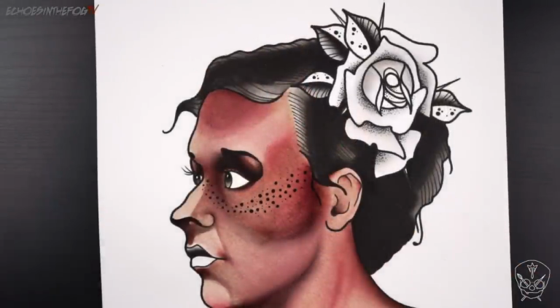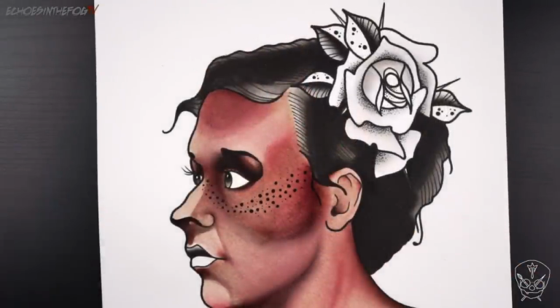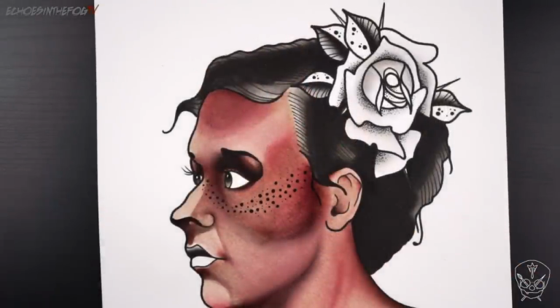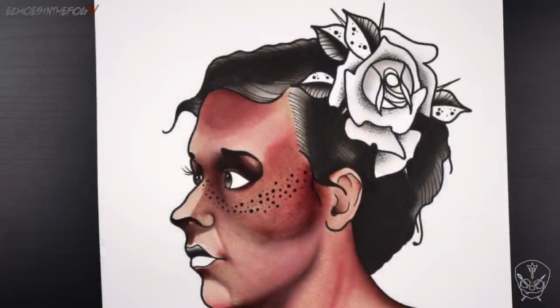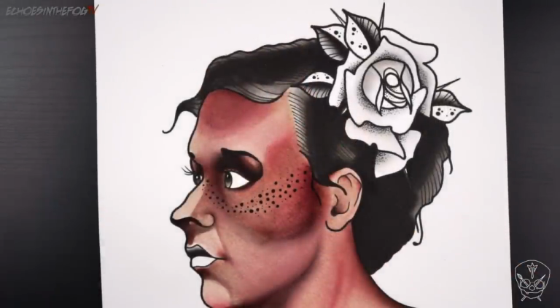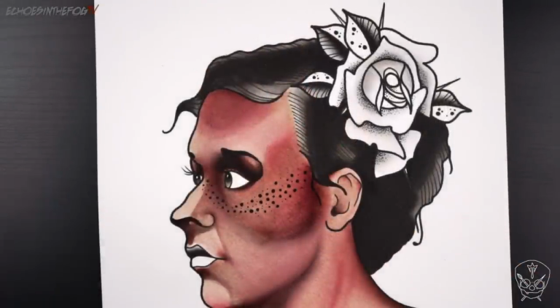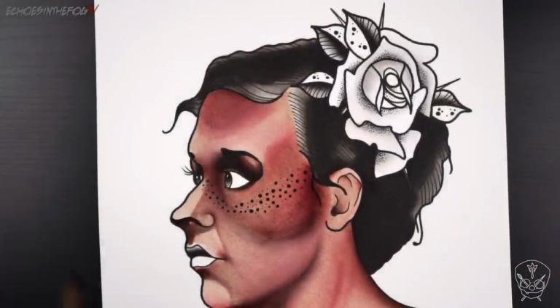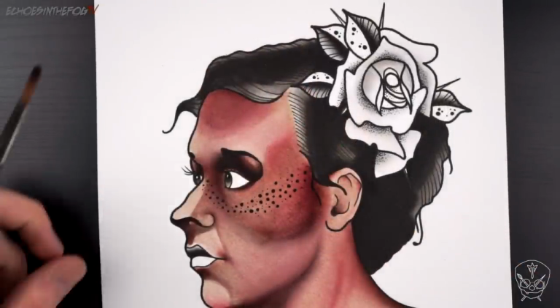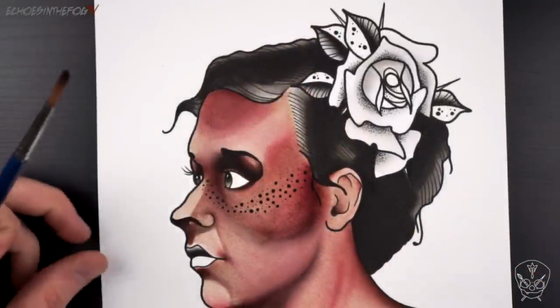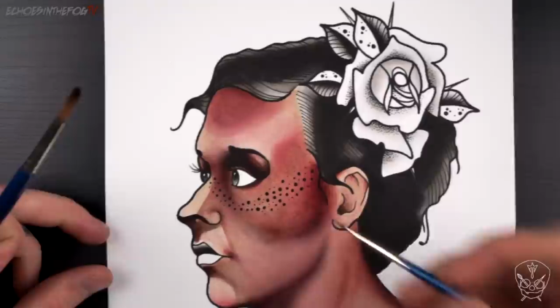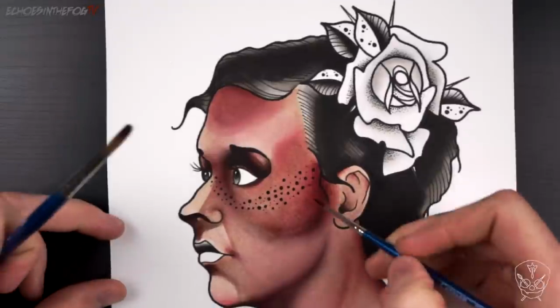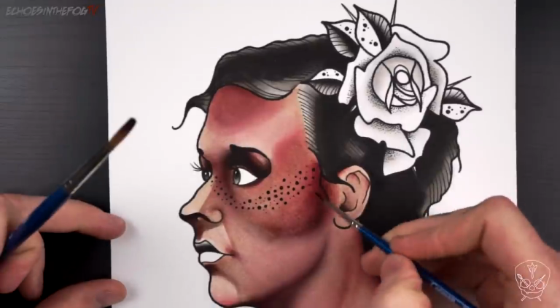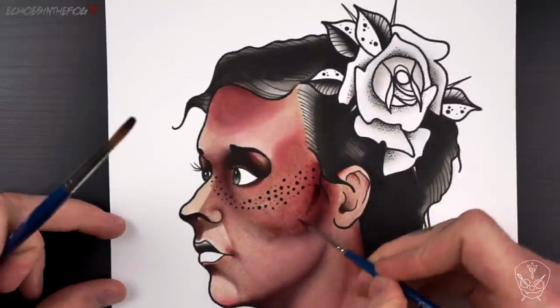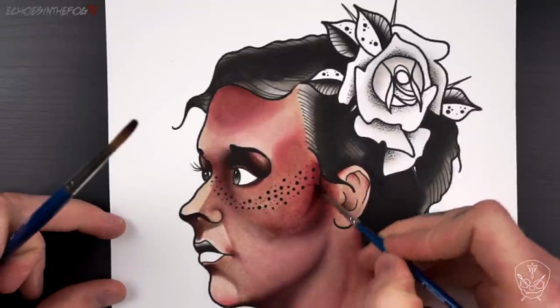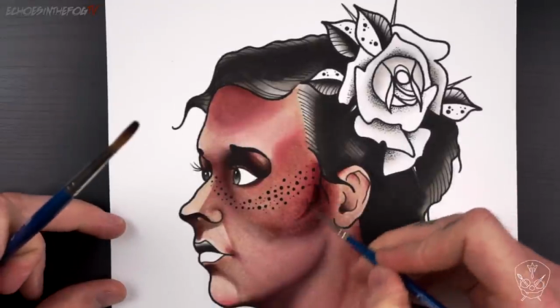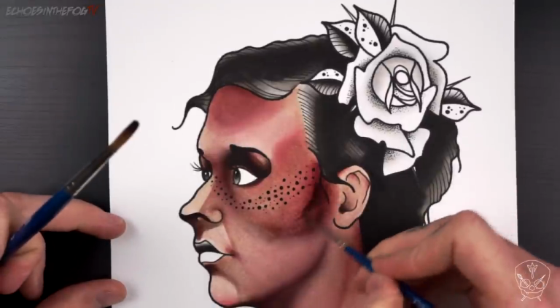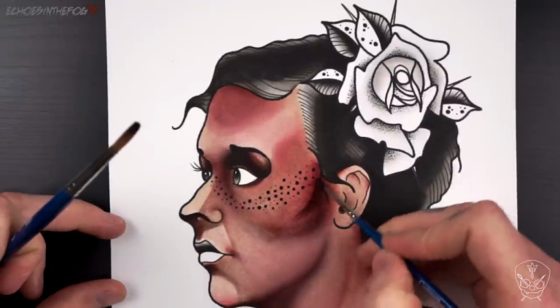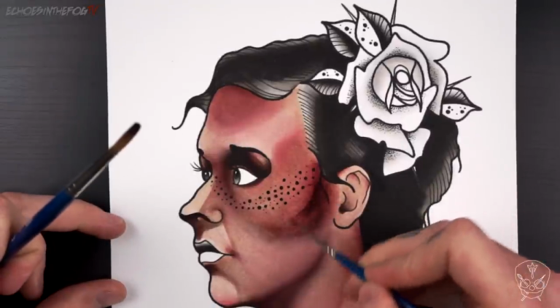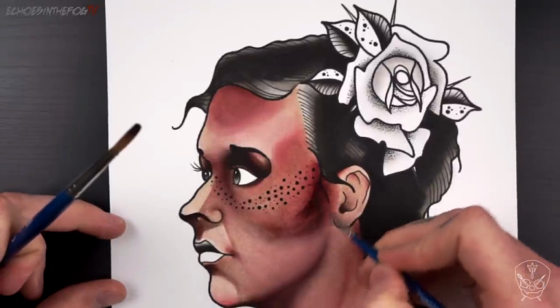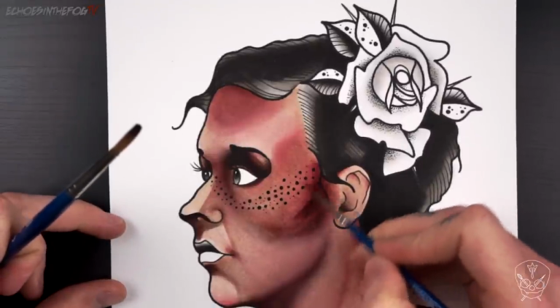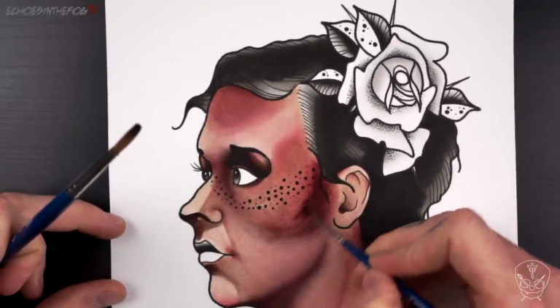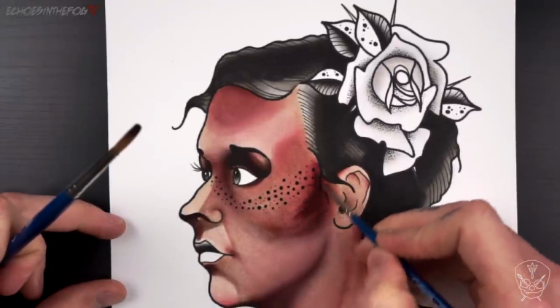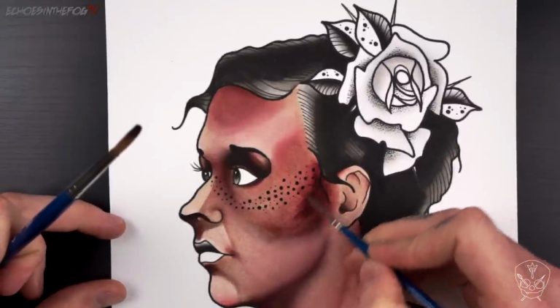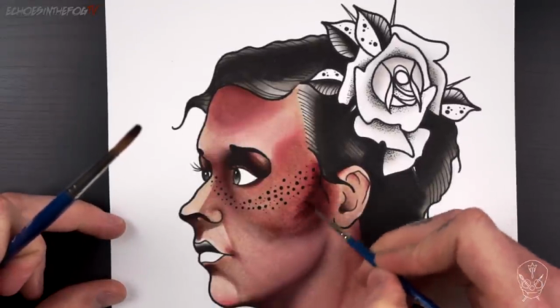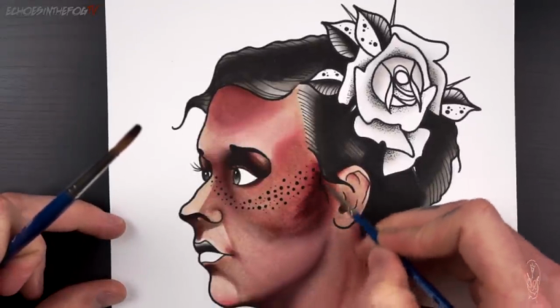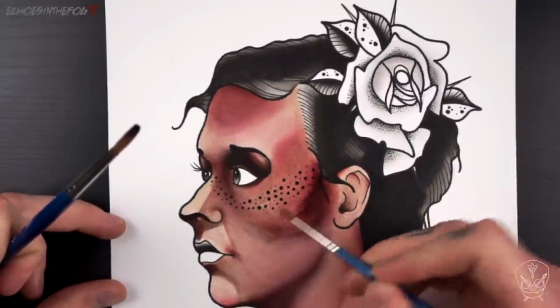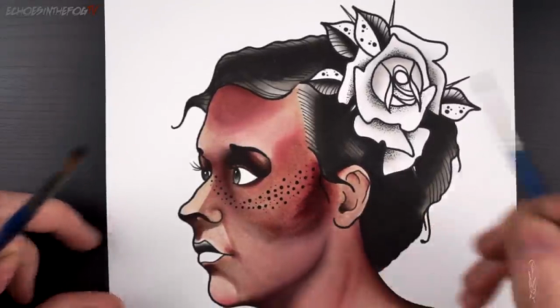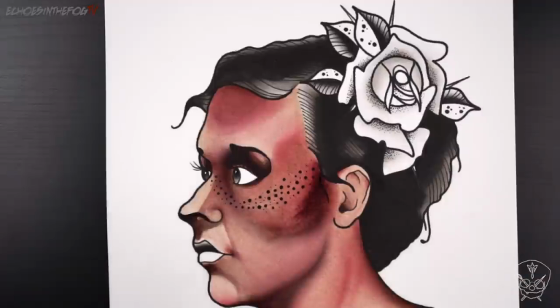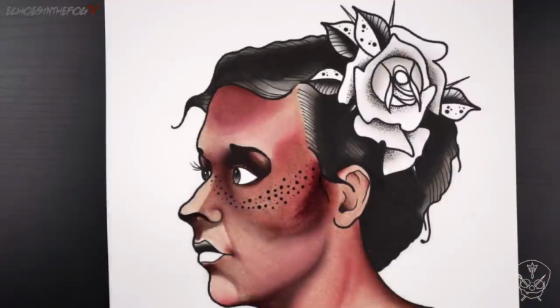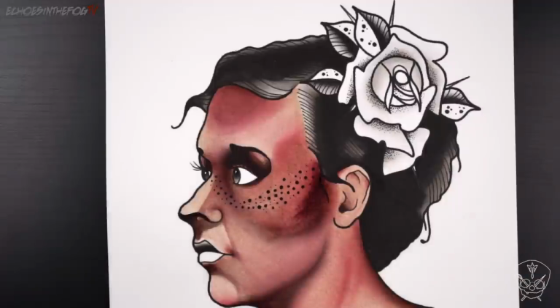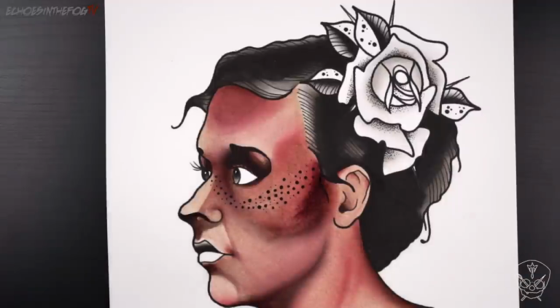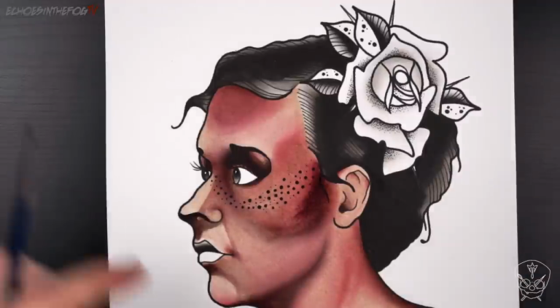Once I've mapped out the skin tone using Saddle Brown, I'm just going to use a little bit of mahogany to add a subtle redness to the cheek and underneath the eye.